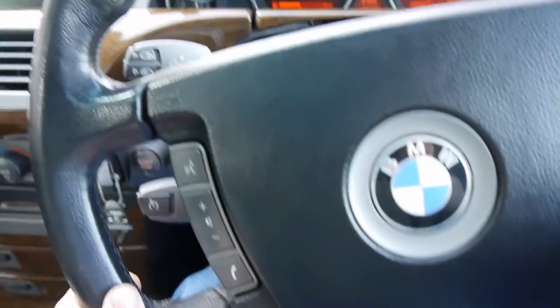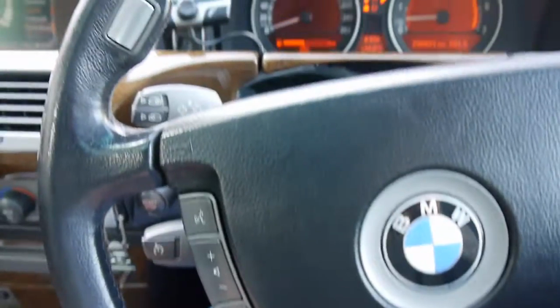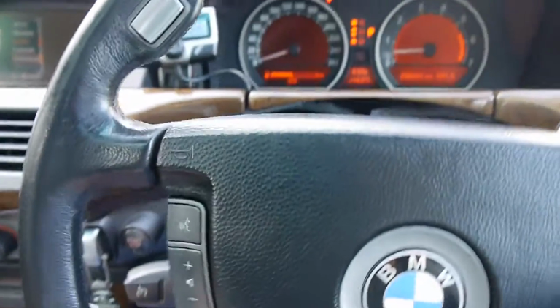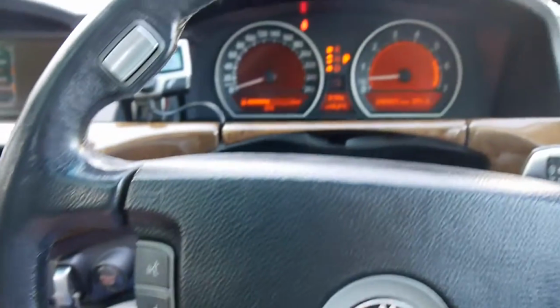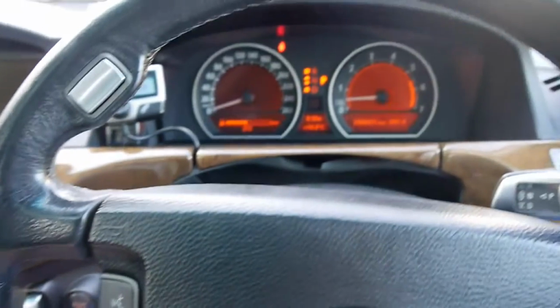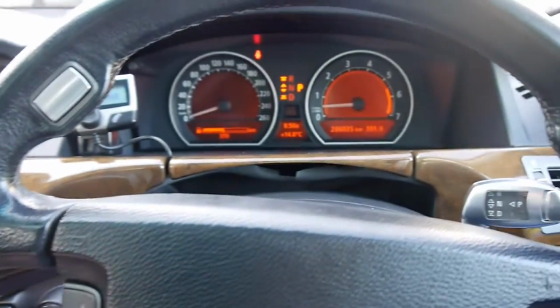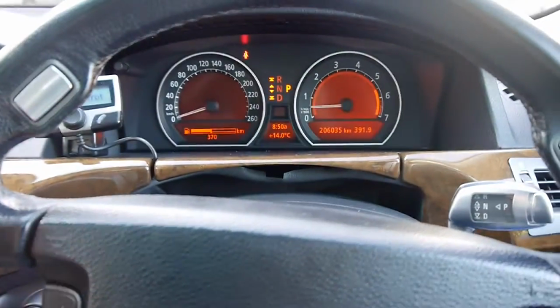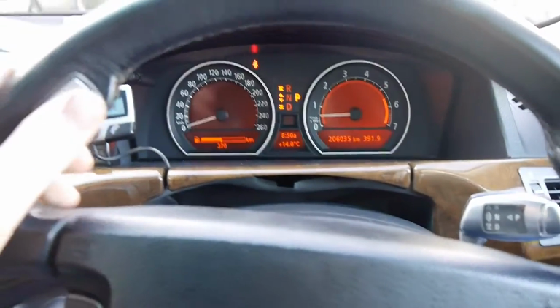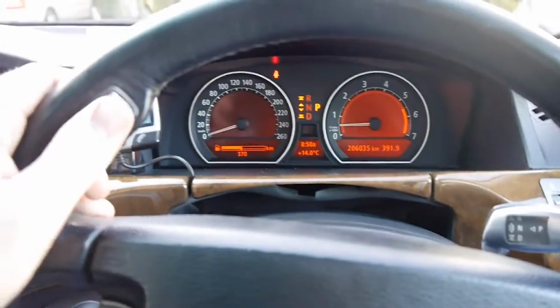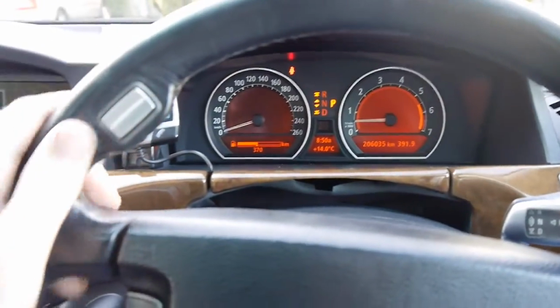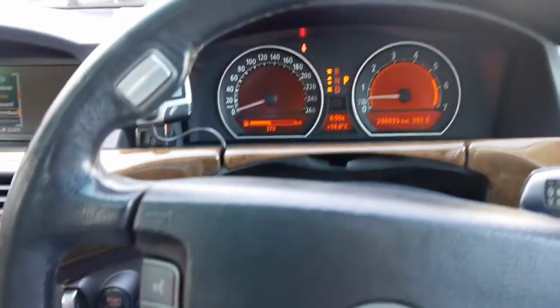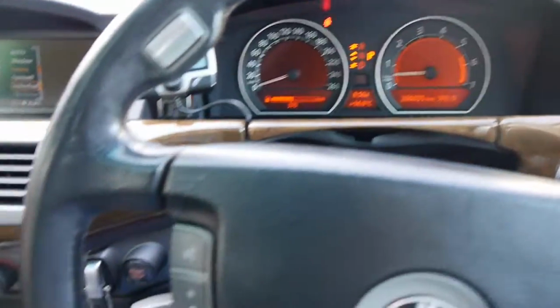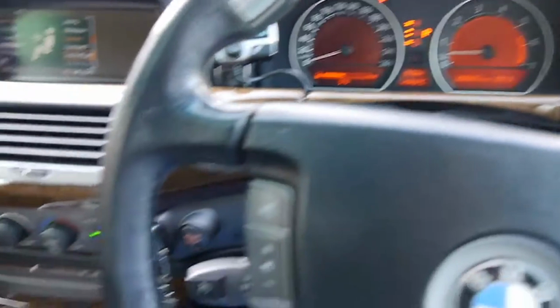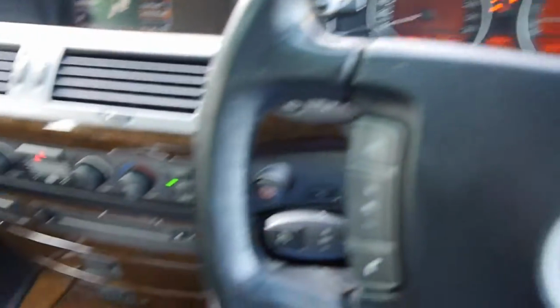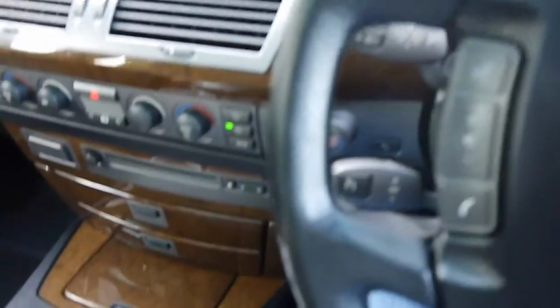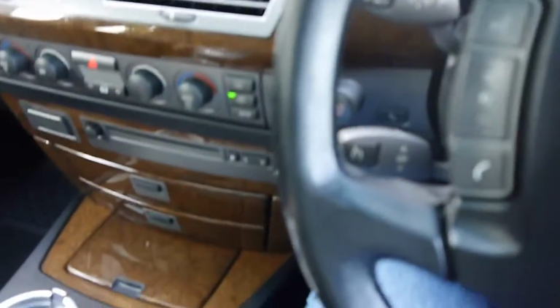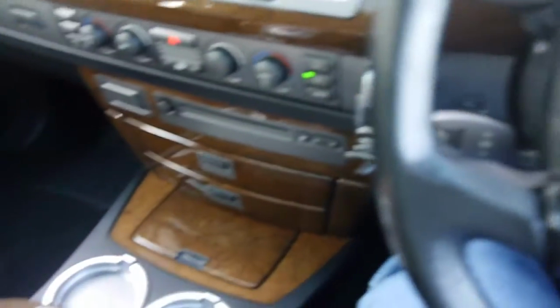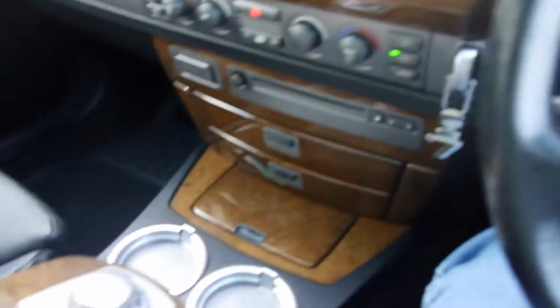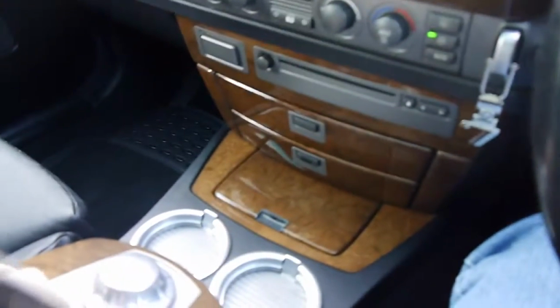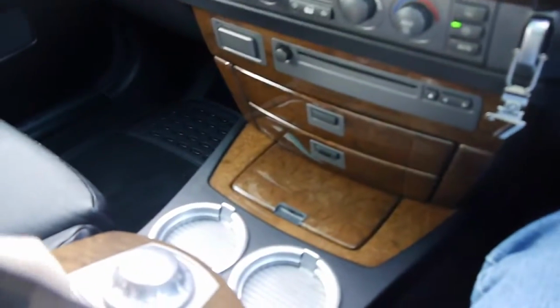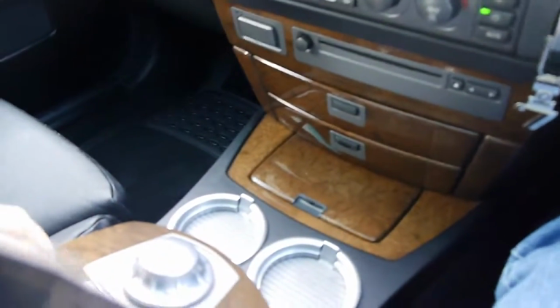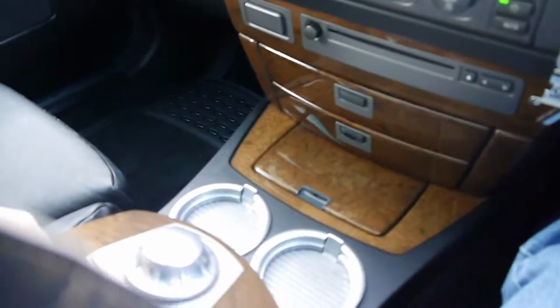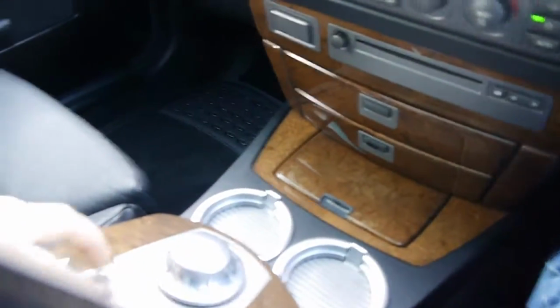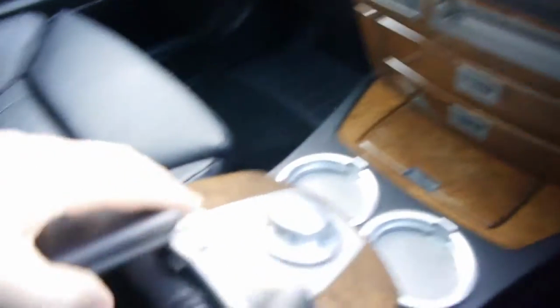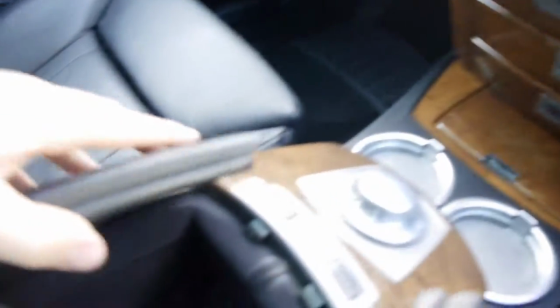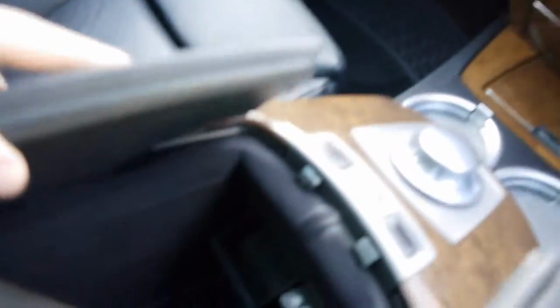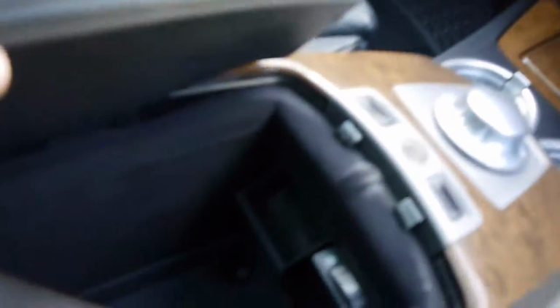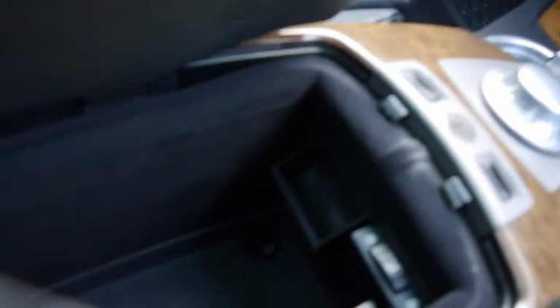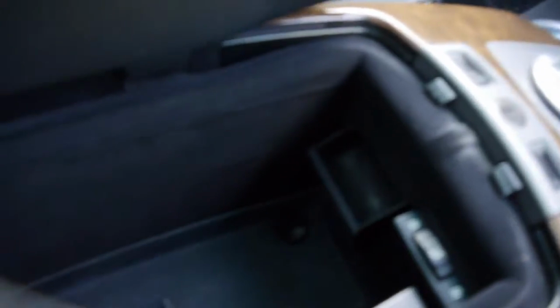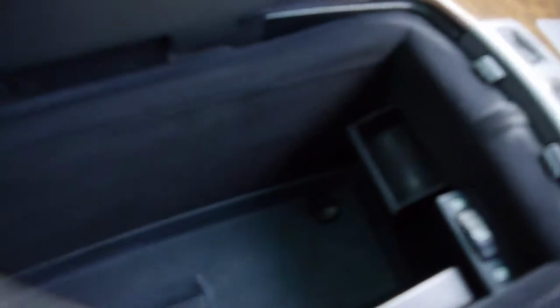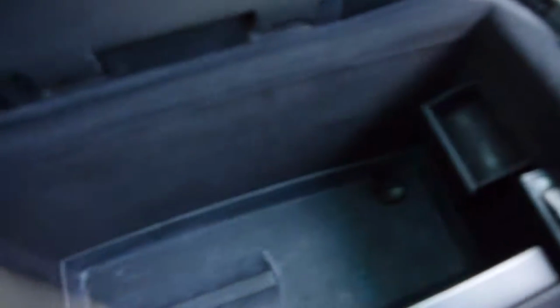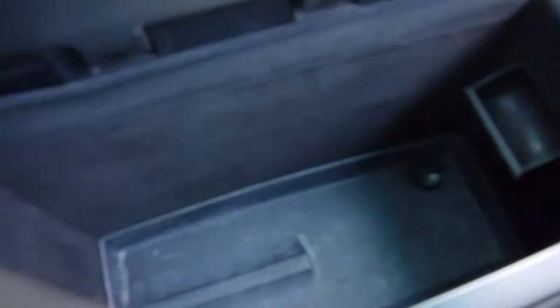There's a leather-wrapped steering wheel and a huge centre console.